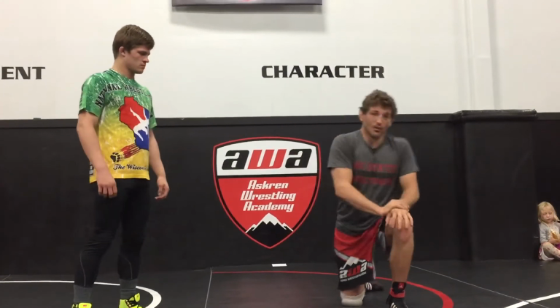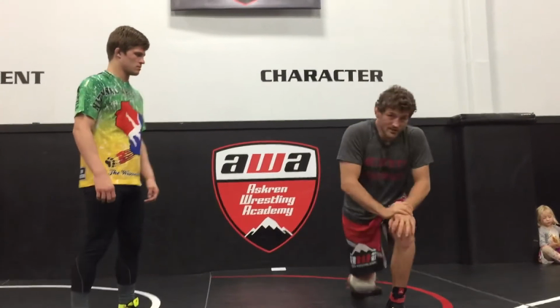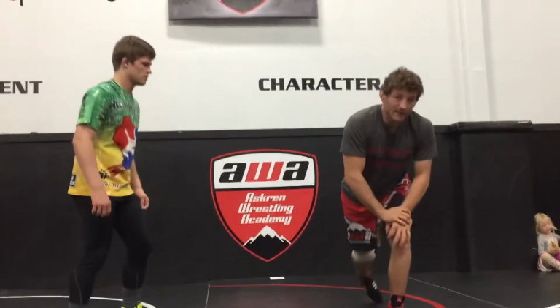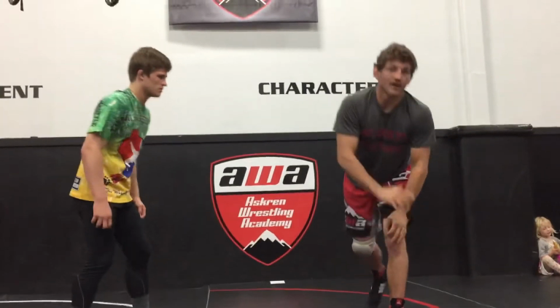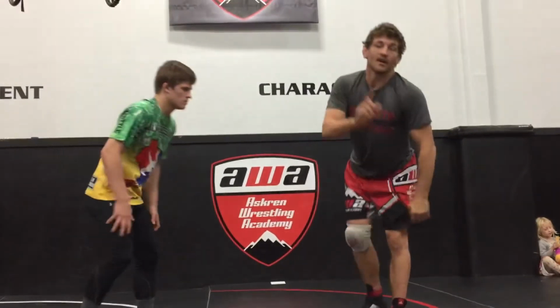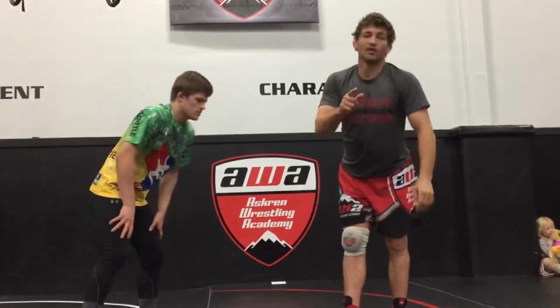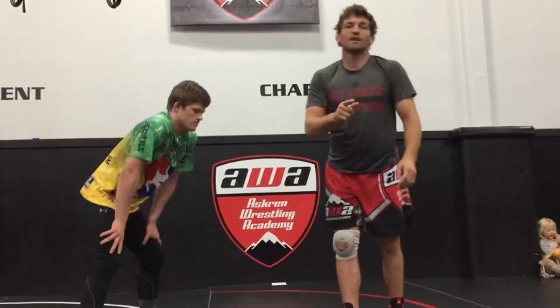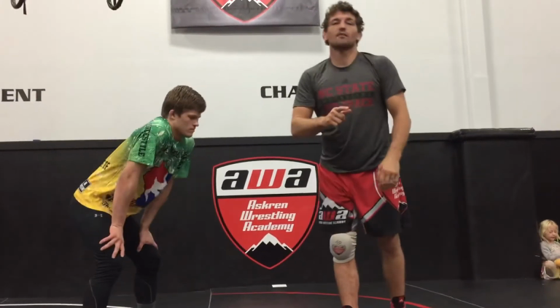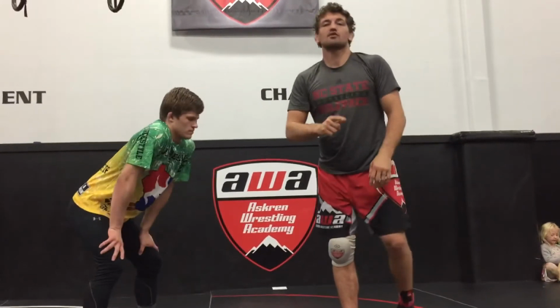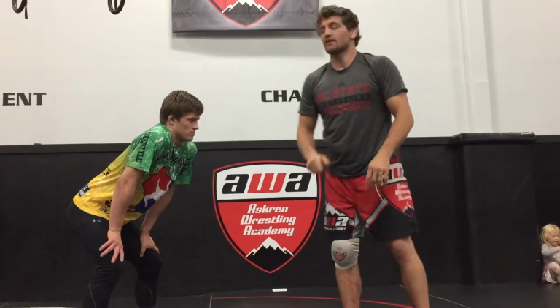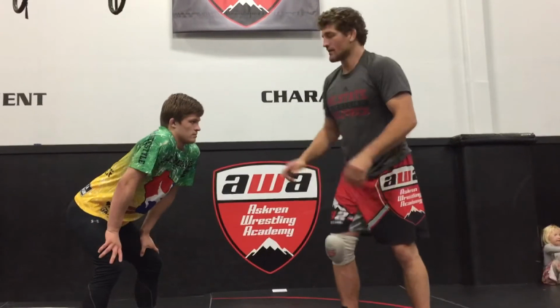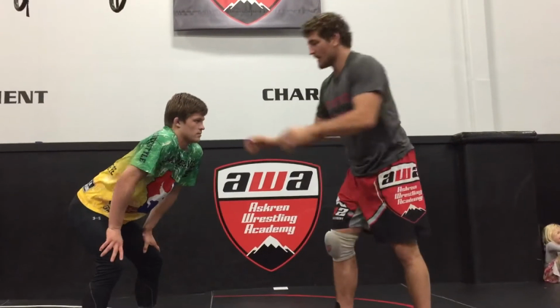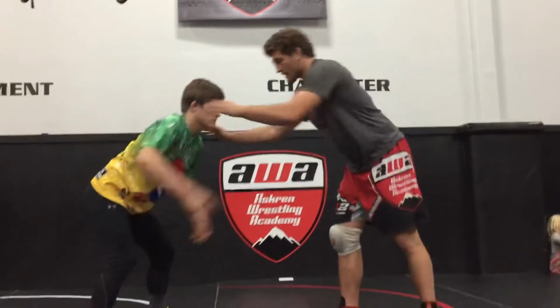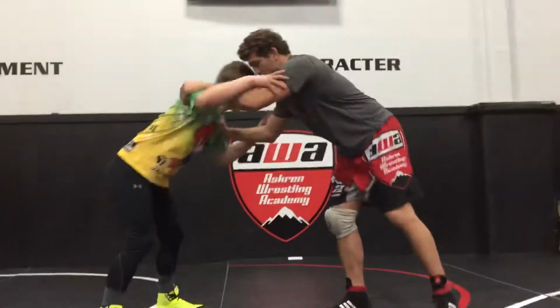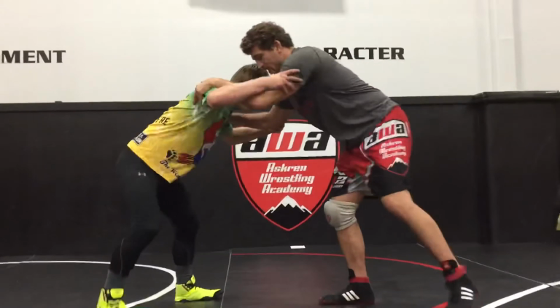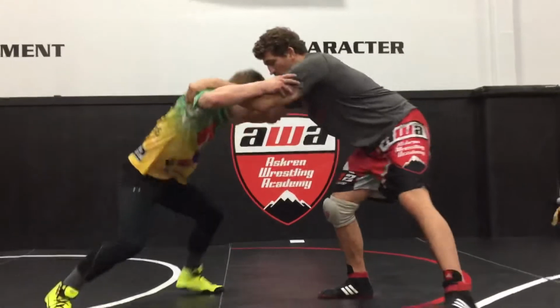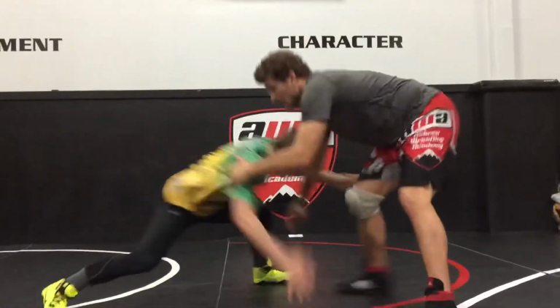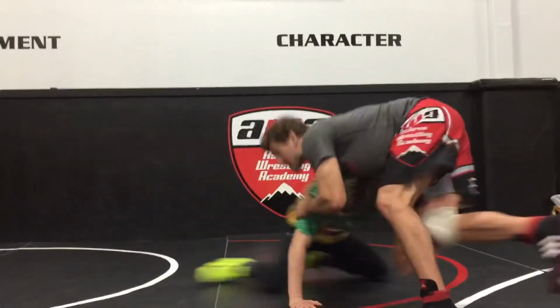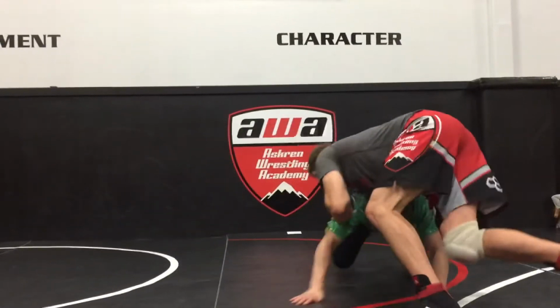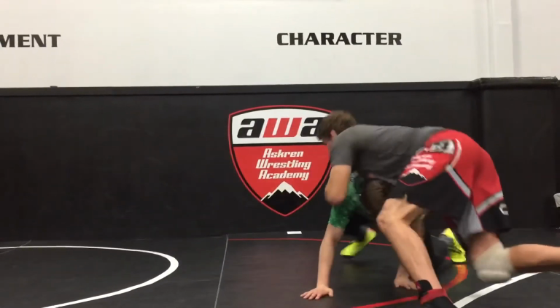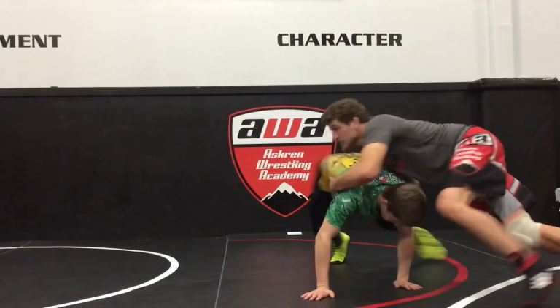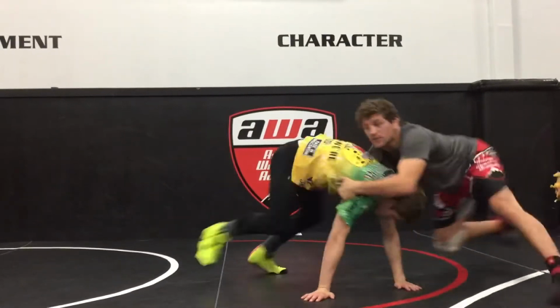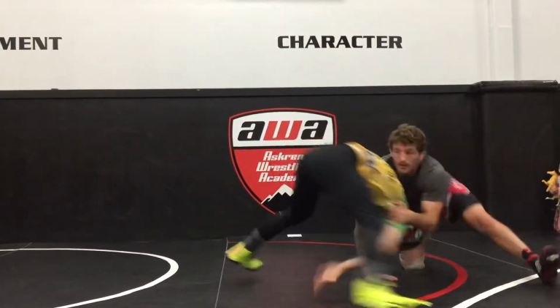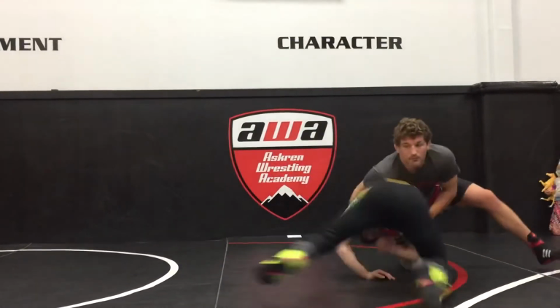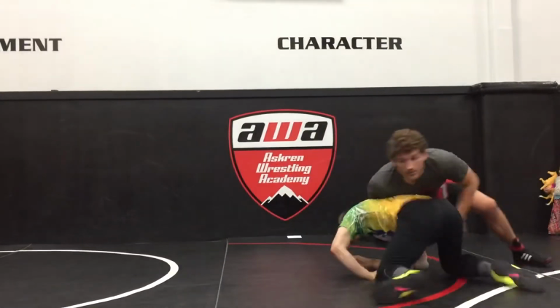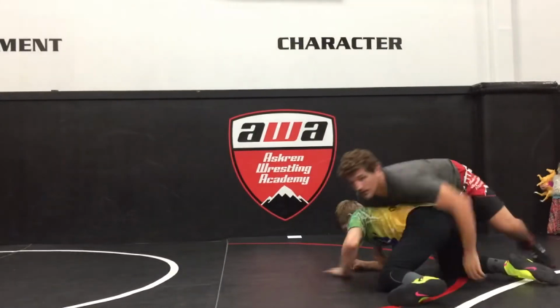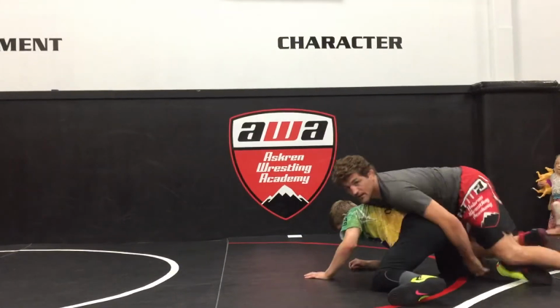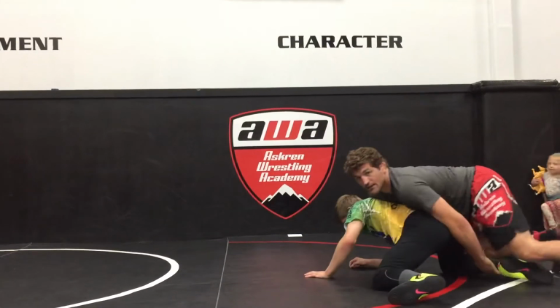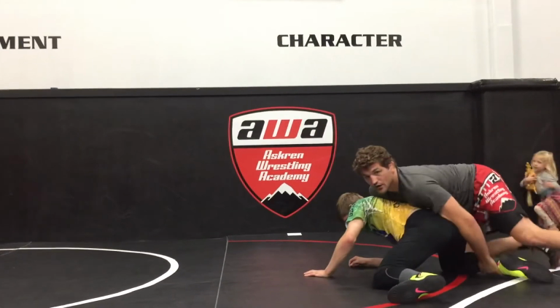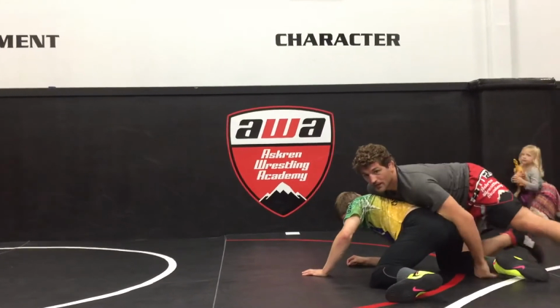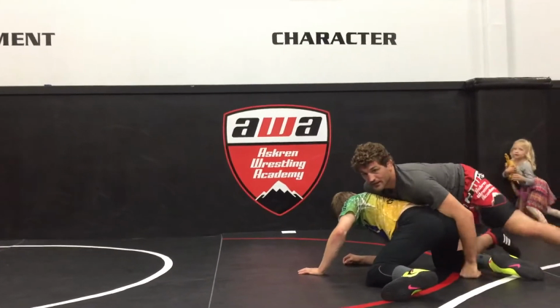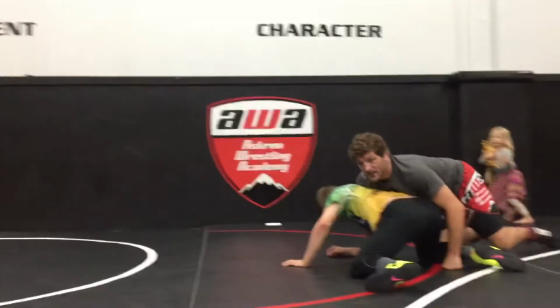One more time, a little quicker motion. Aaron shoots single, down block, switch — there's our go behind.